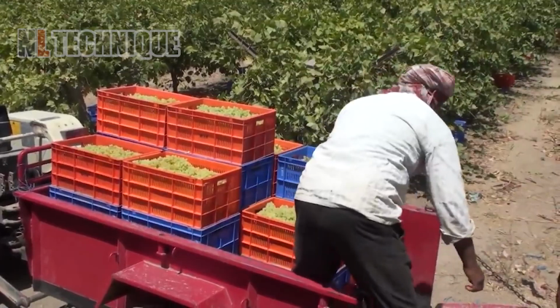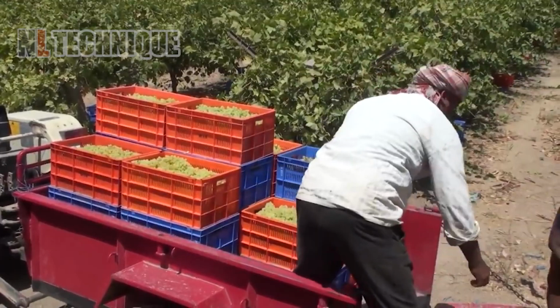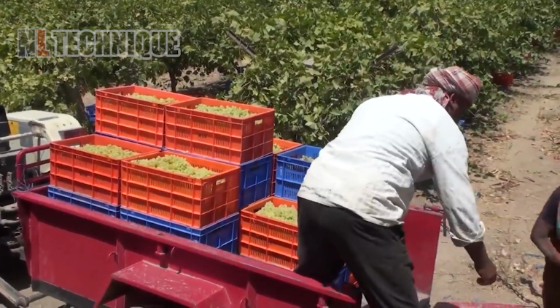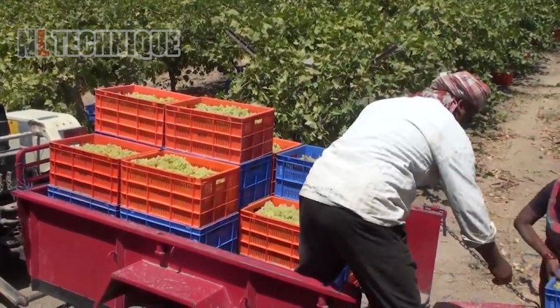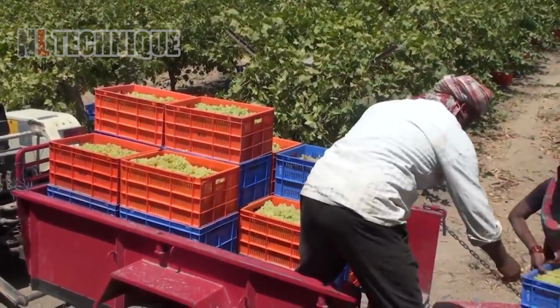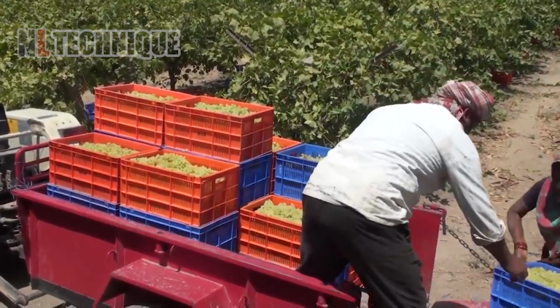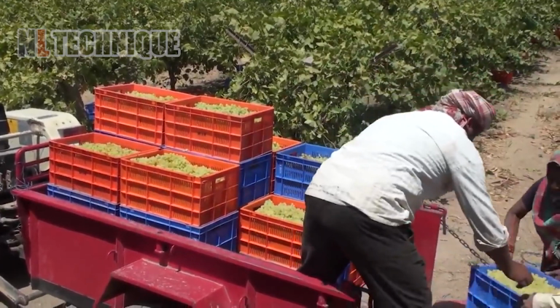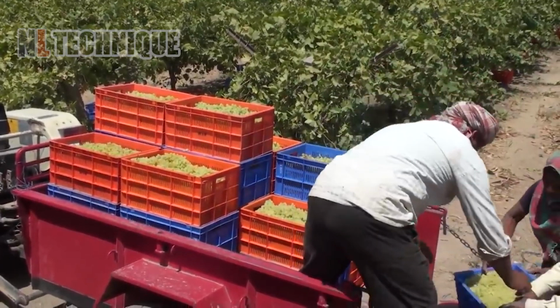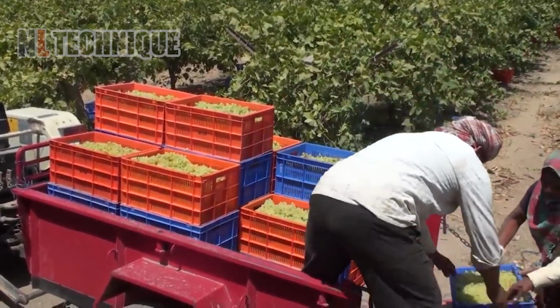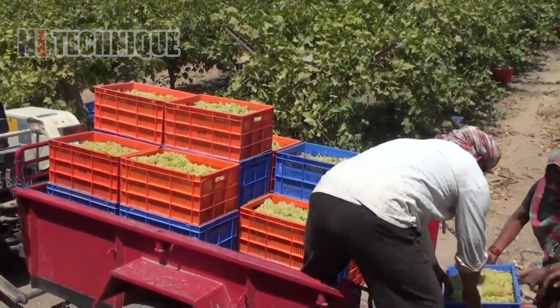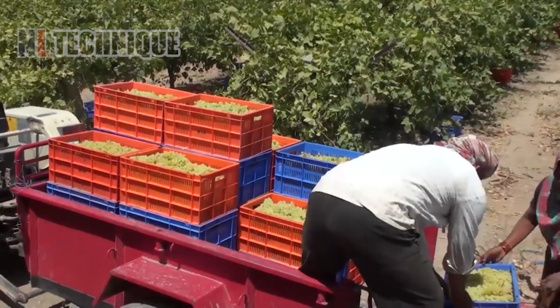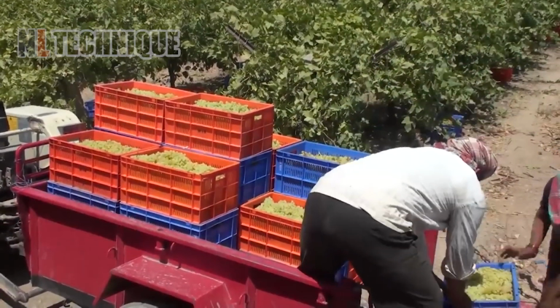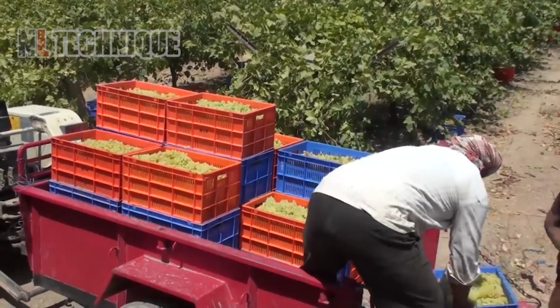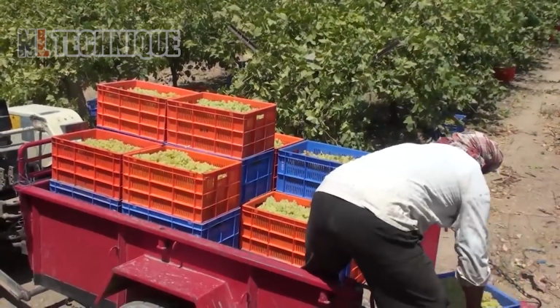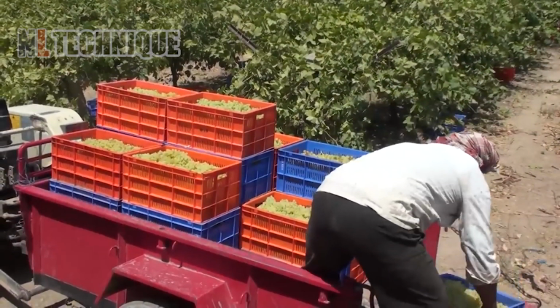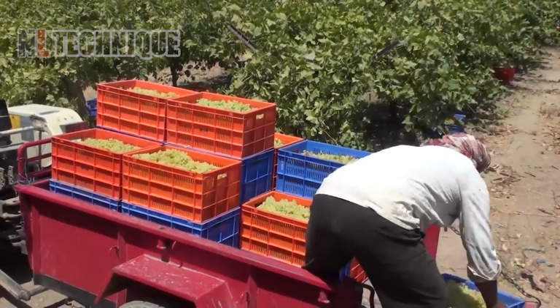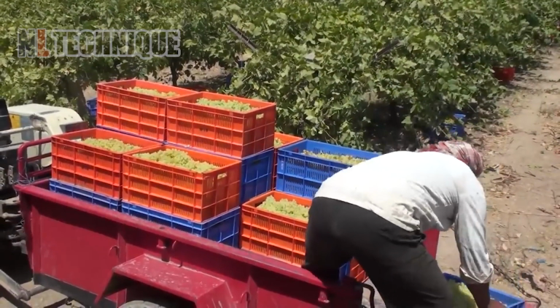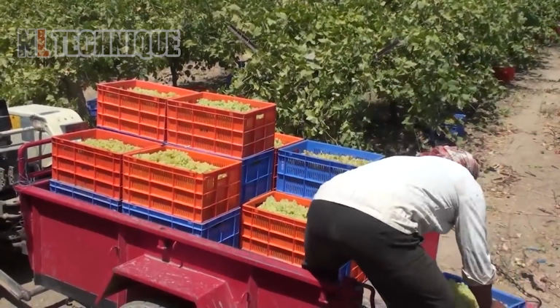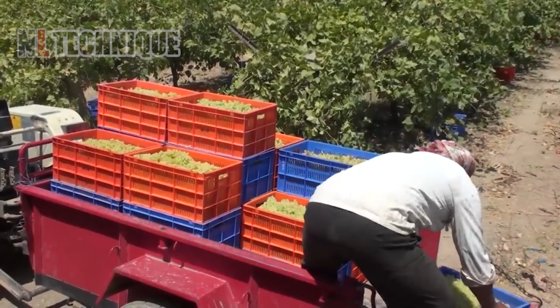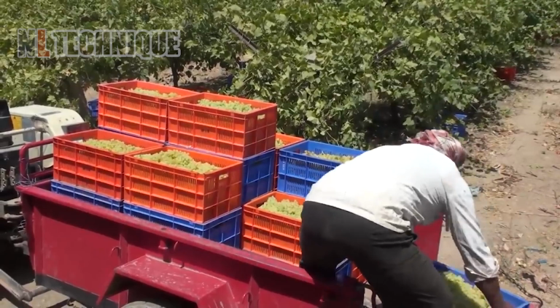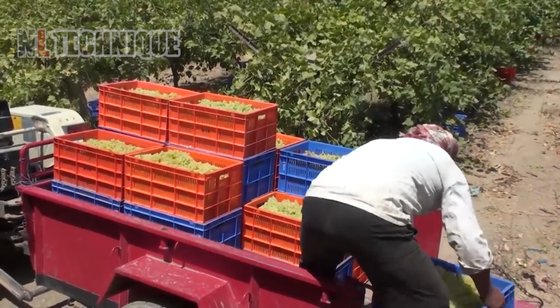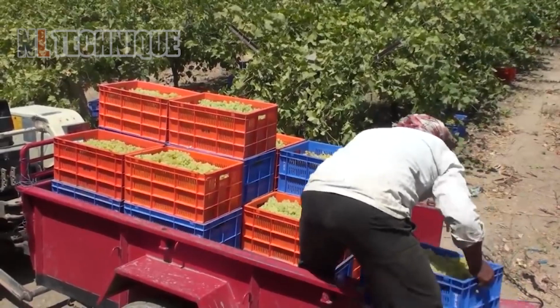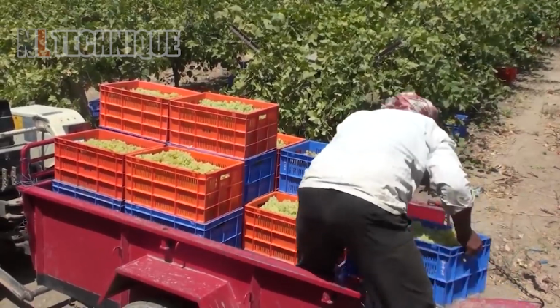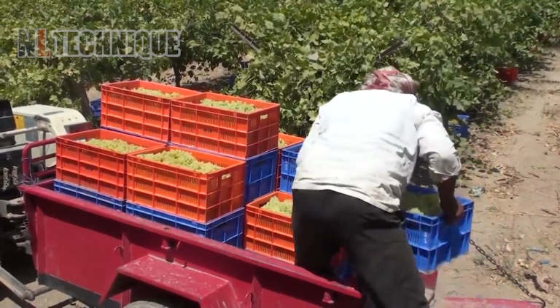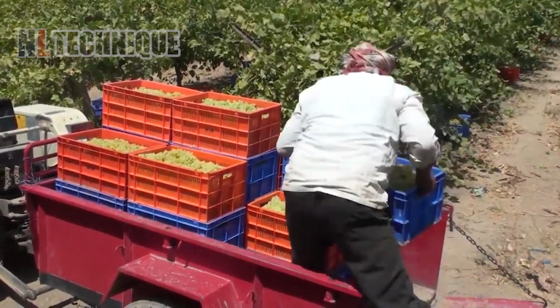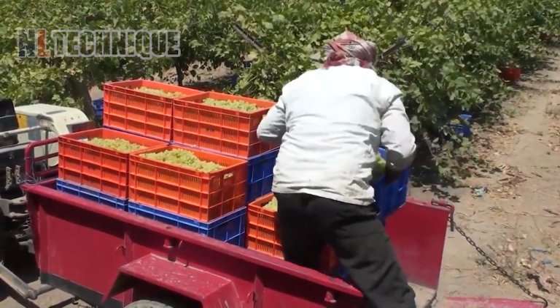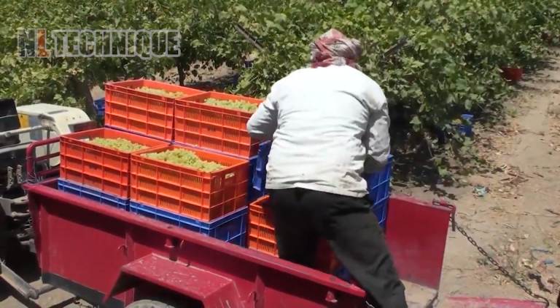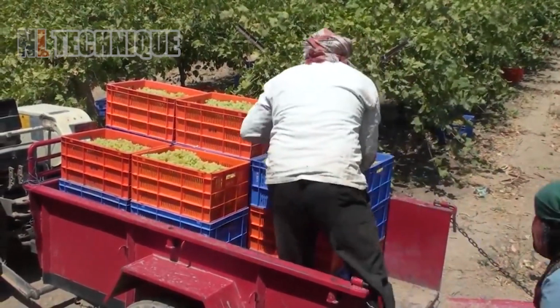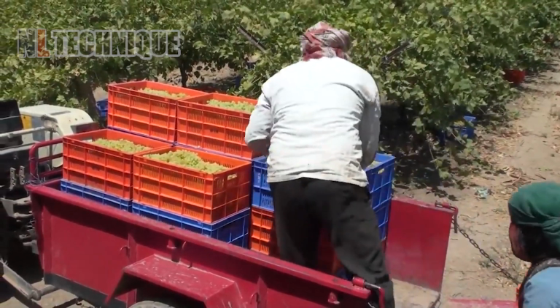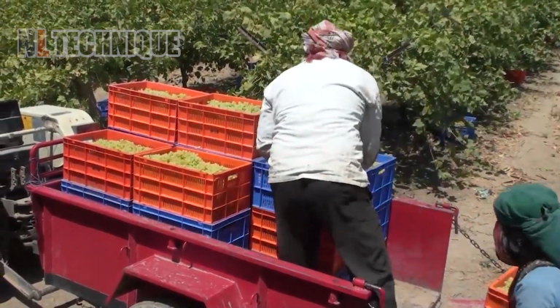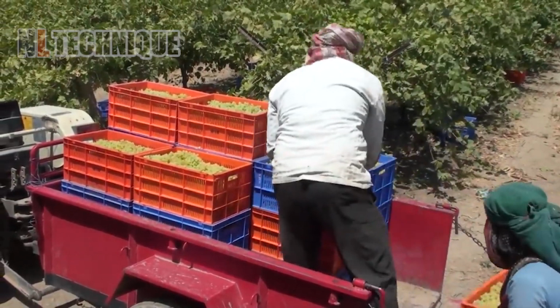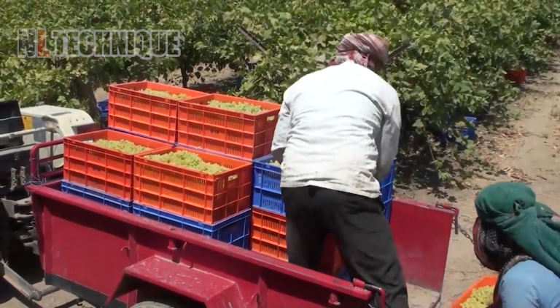Indian green grapes are harvested by hand to preserve the fruits and prevent them from being crushed.